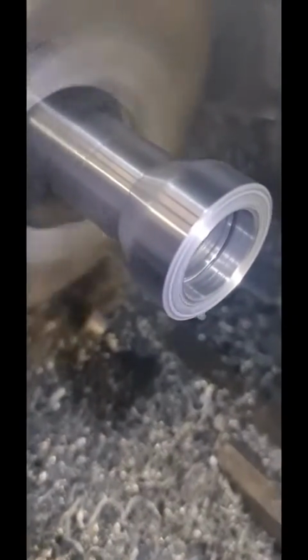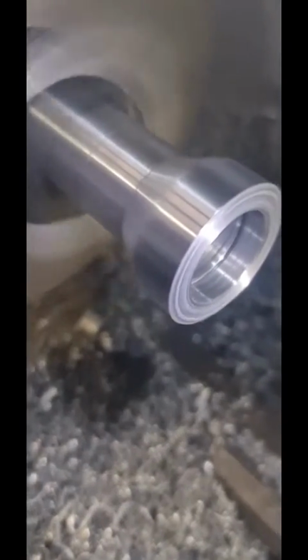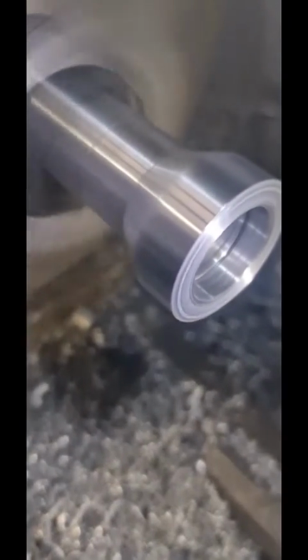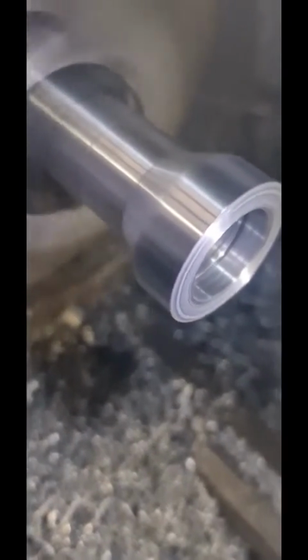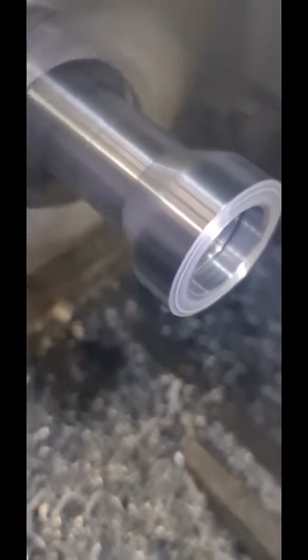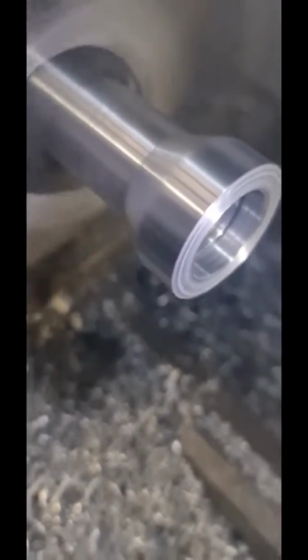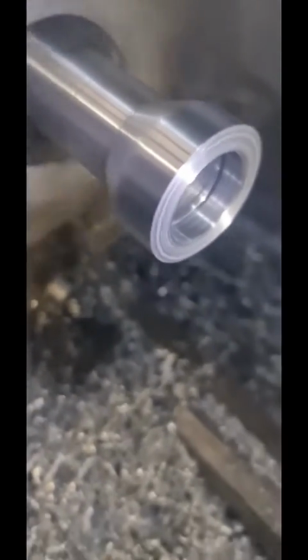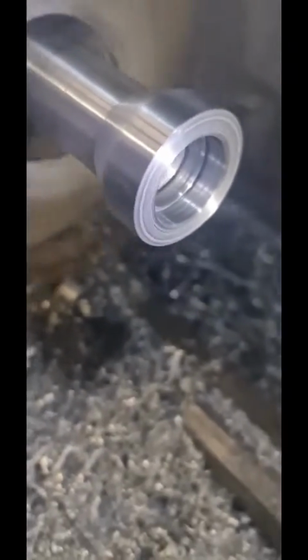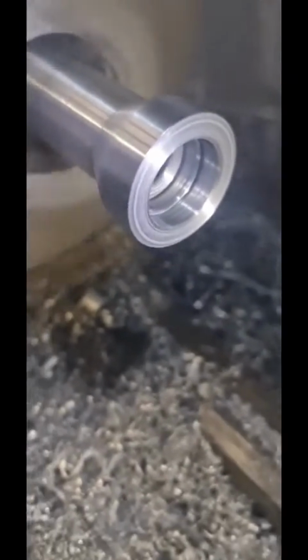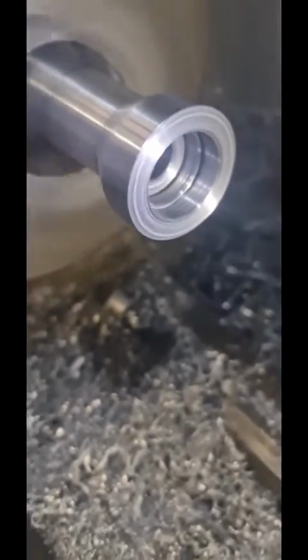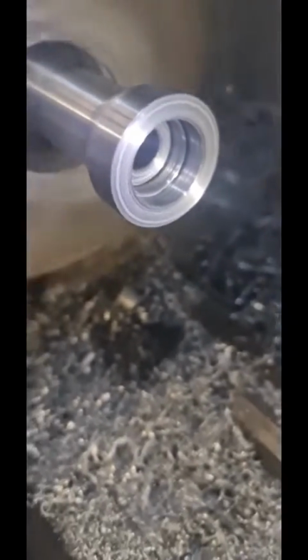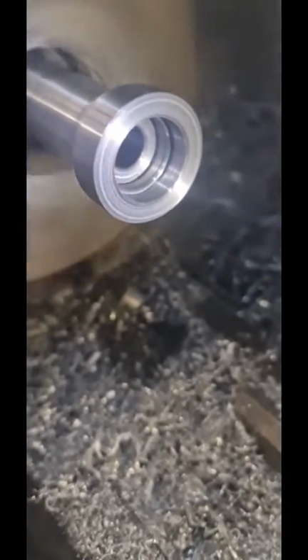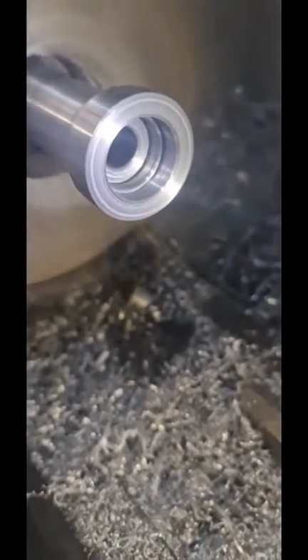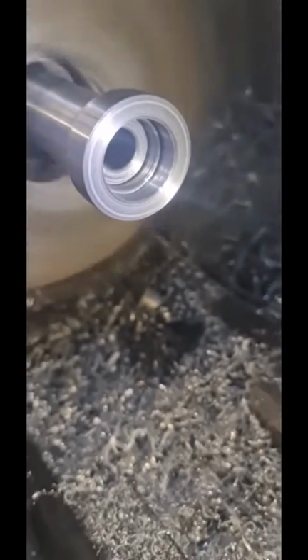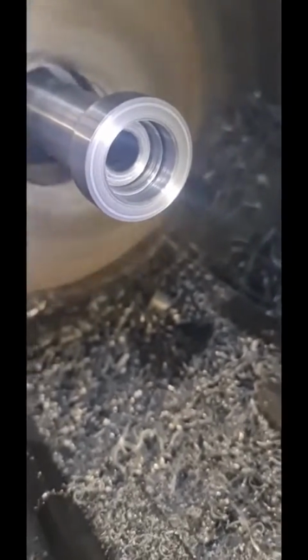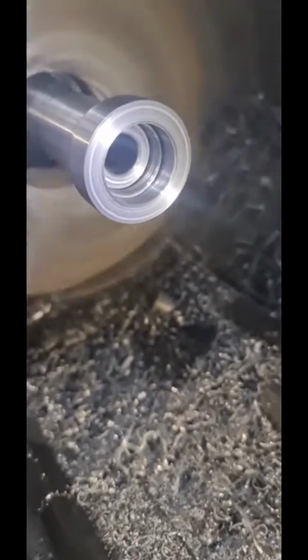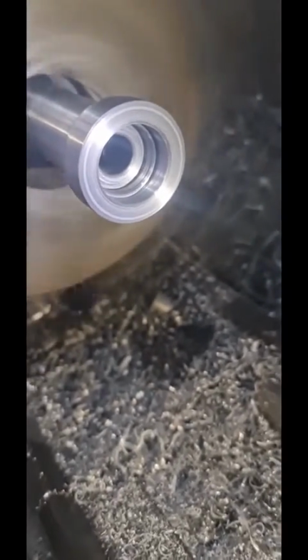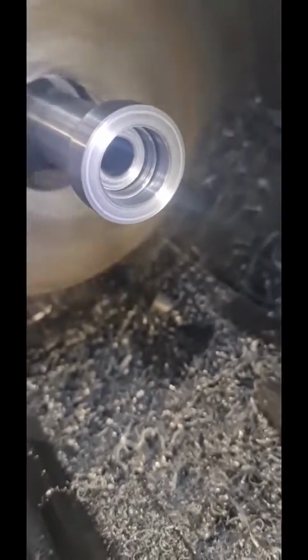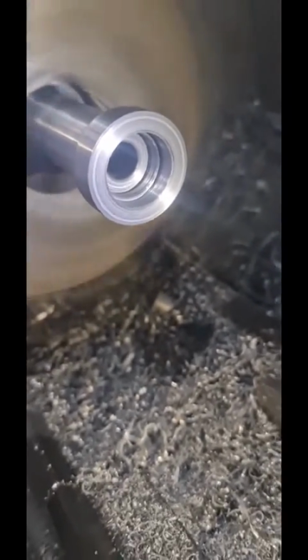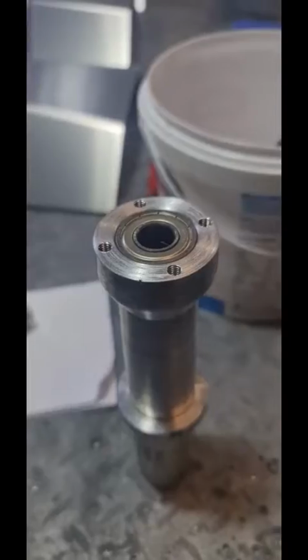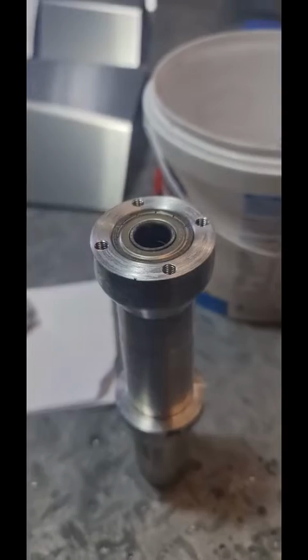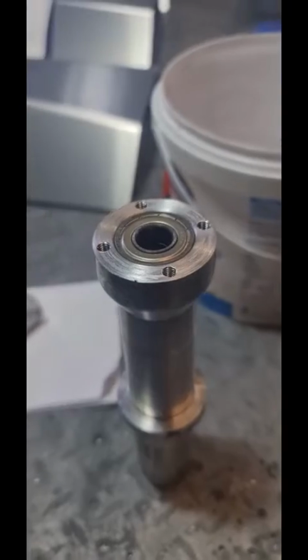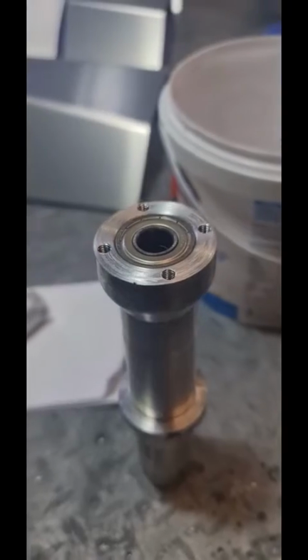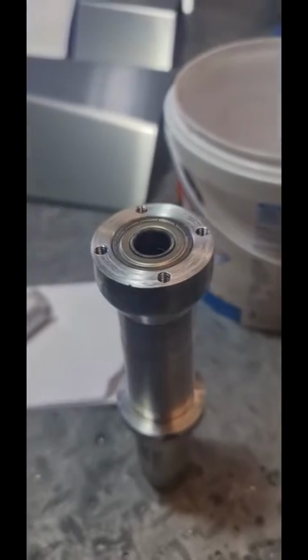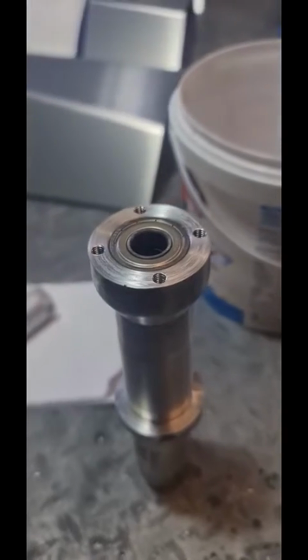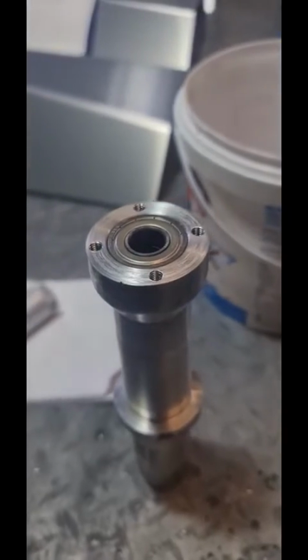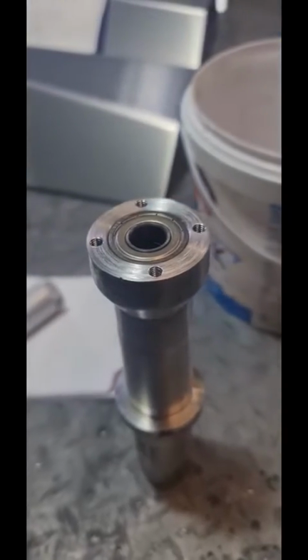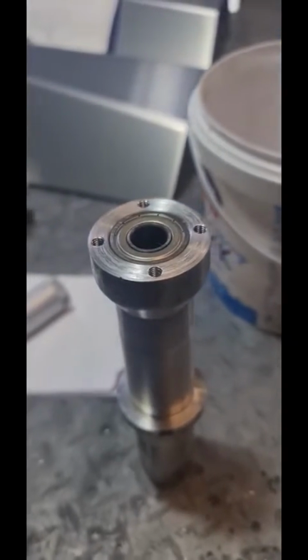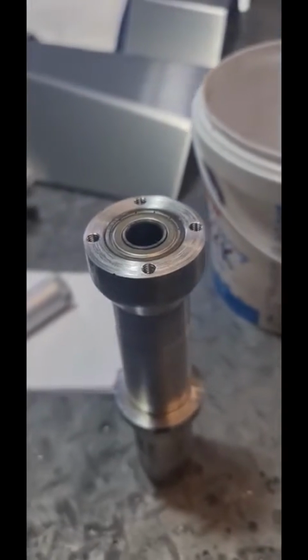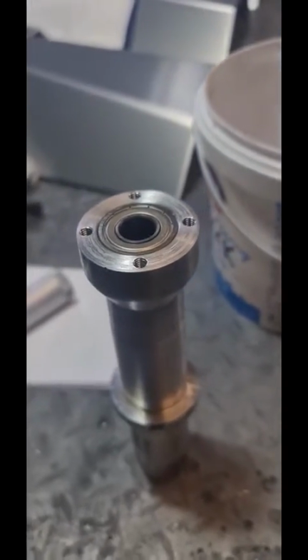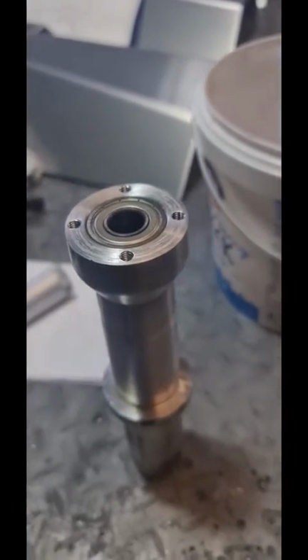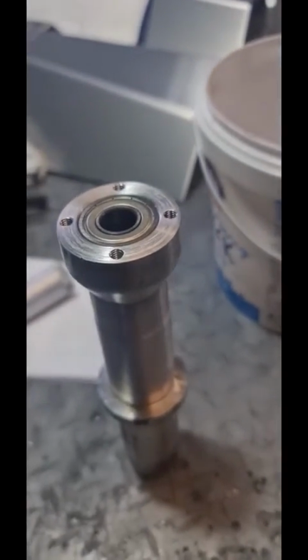Here's the seal finished — new seal, new bearing. Steps machined into it. There it is with the new bearing and seal.